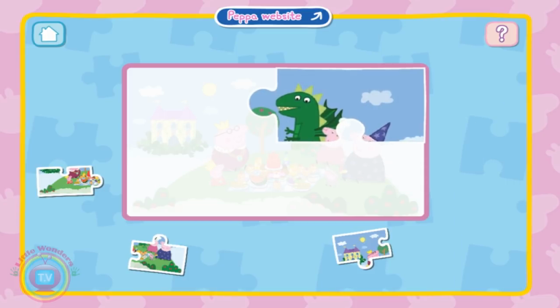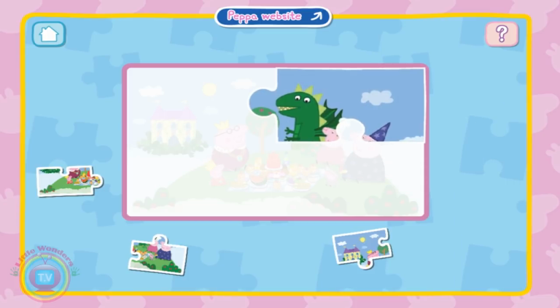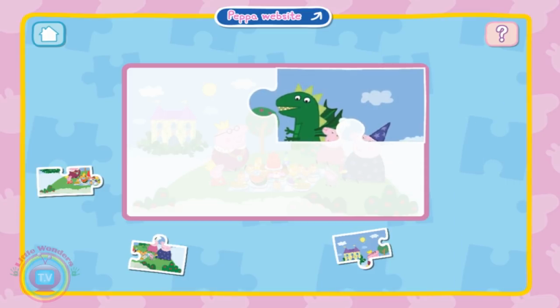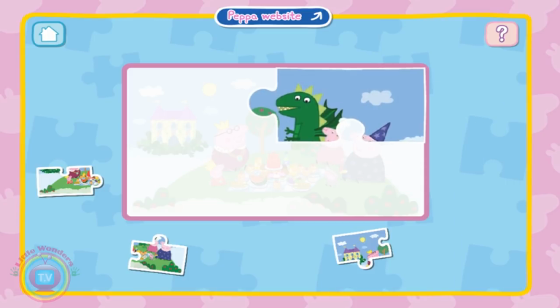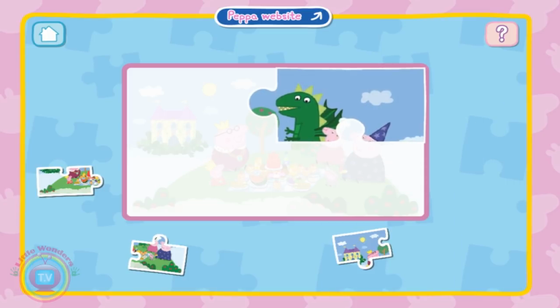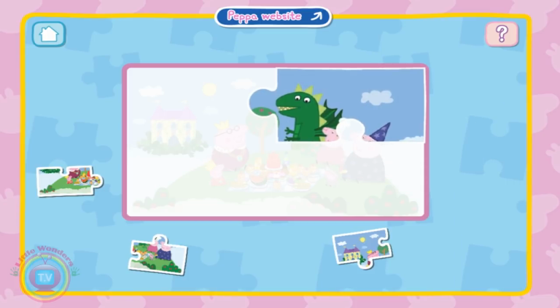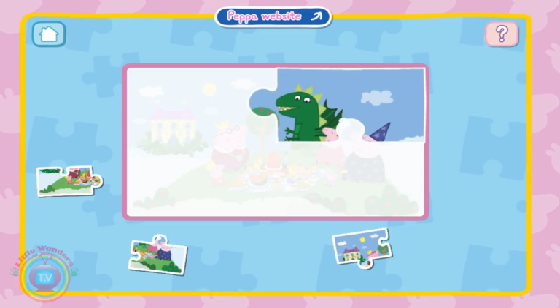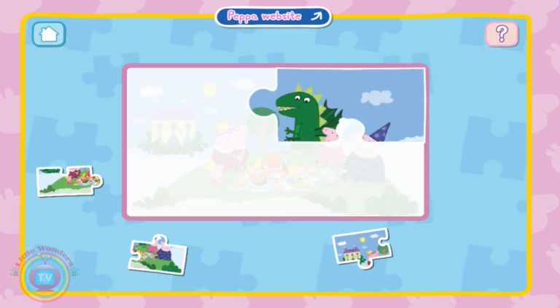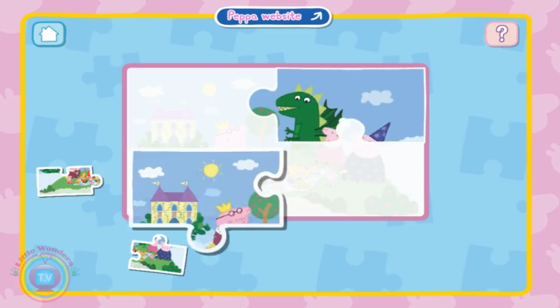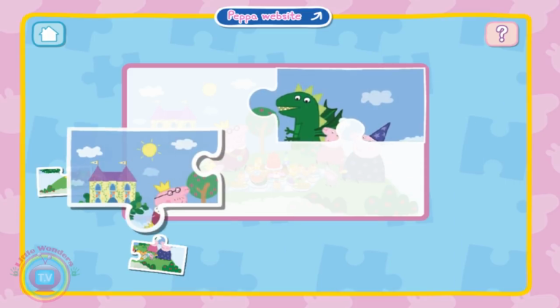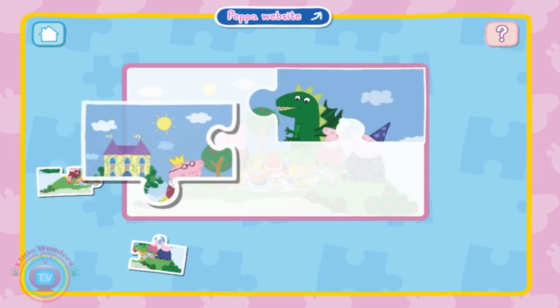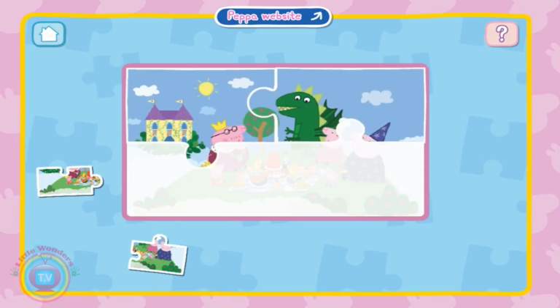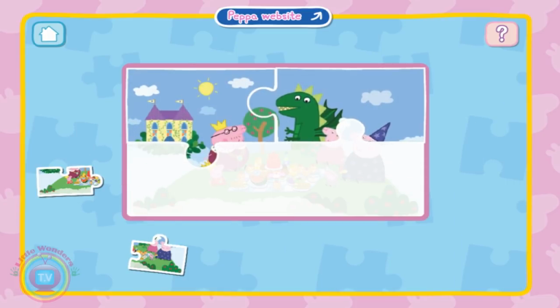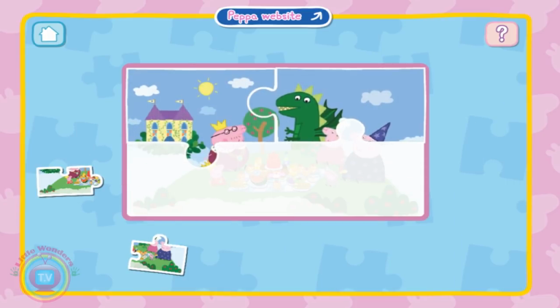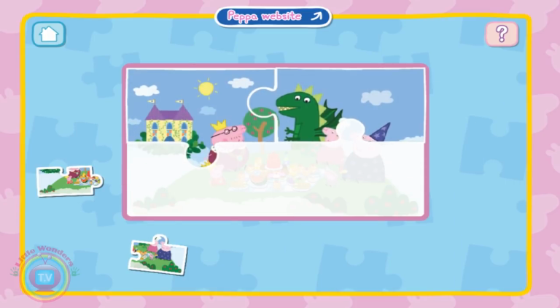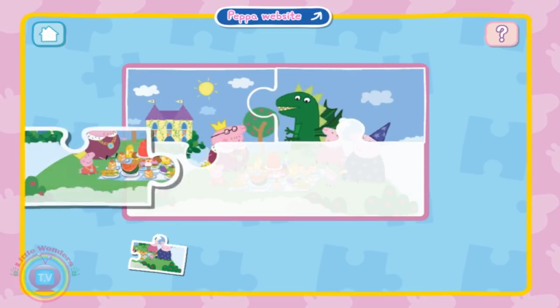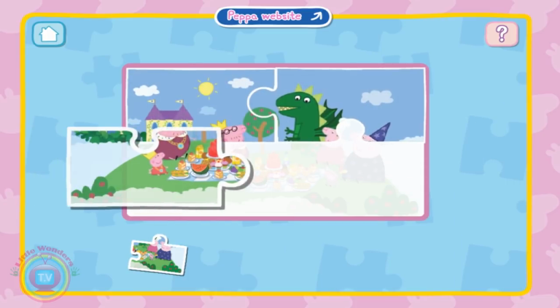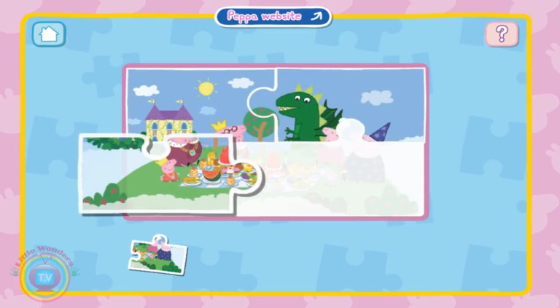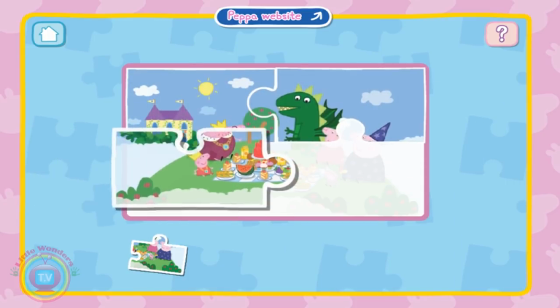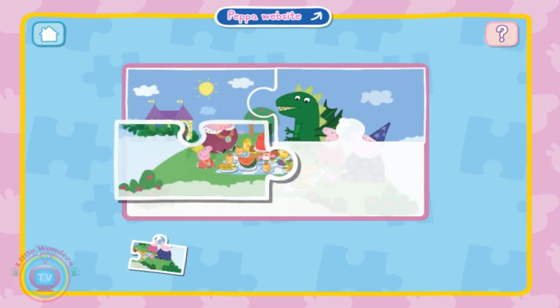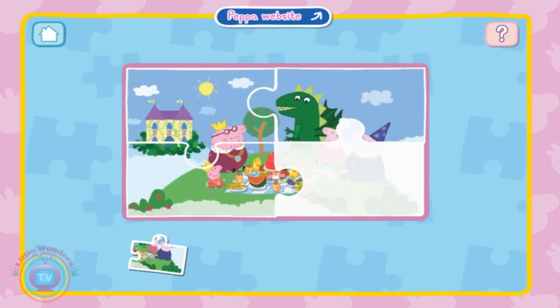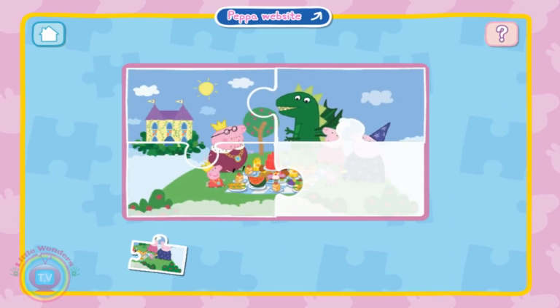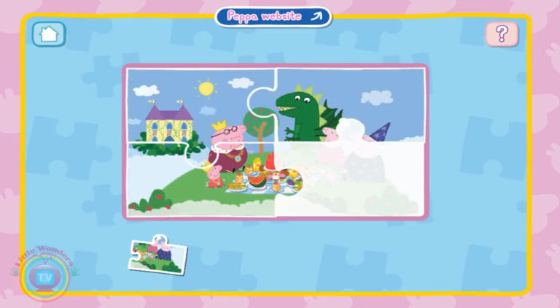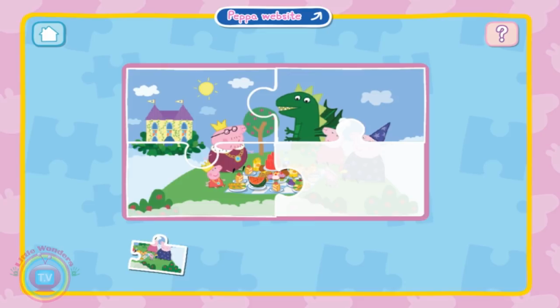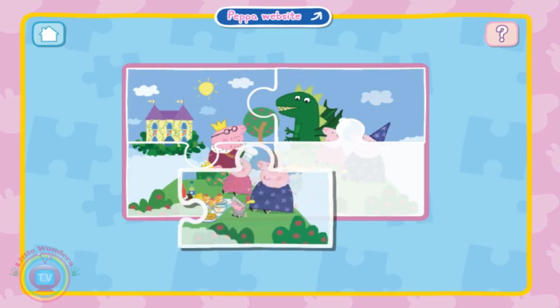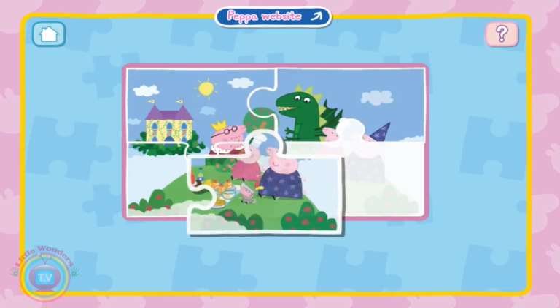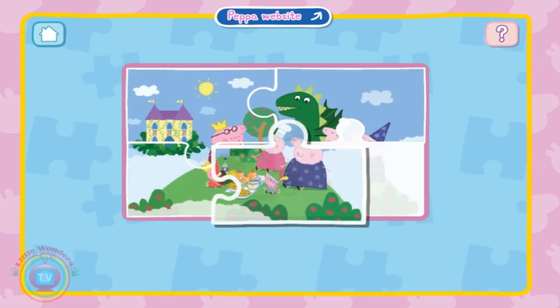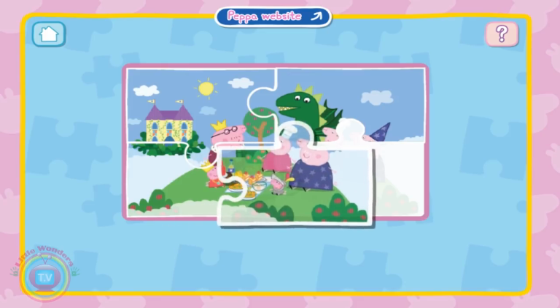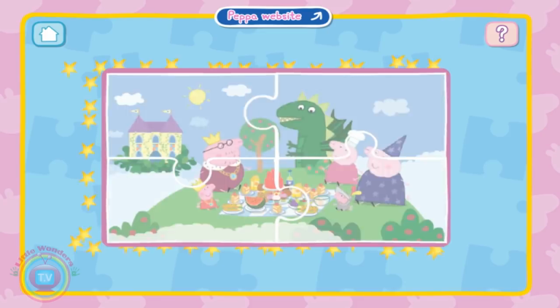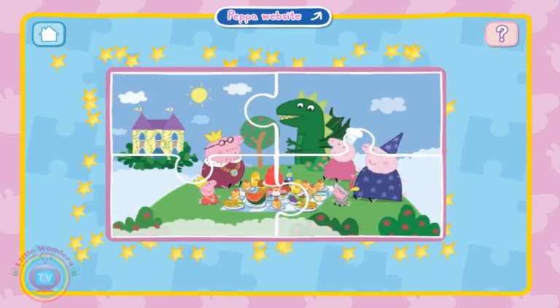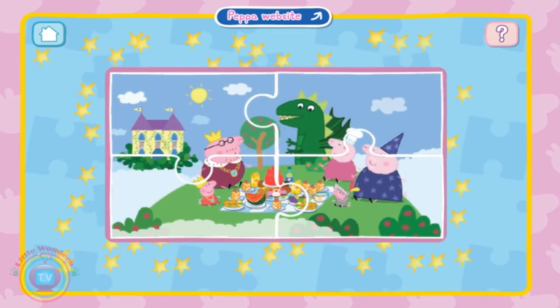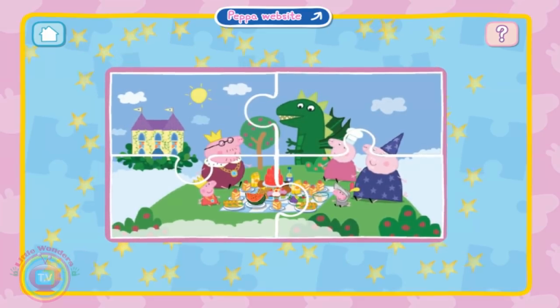I suppose he has four puzzles. One, two, three, and four.